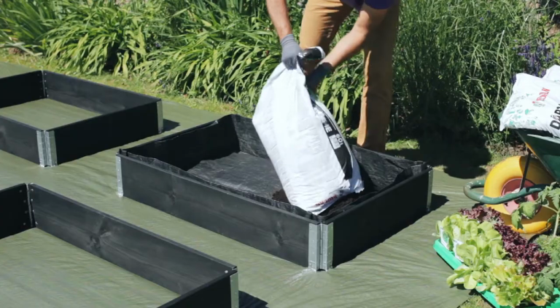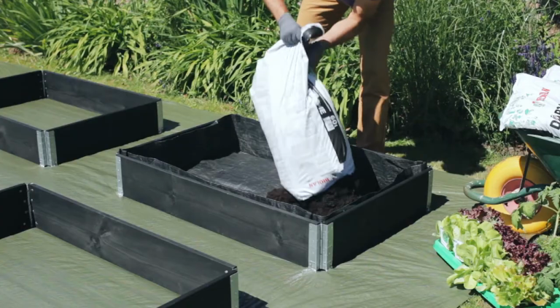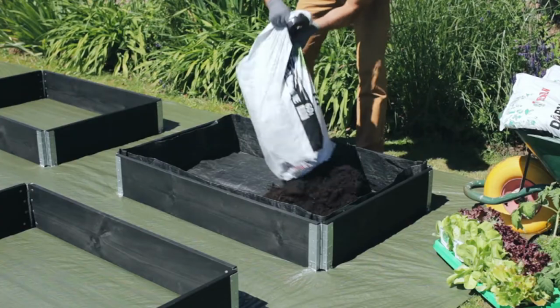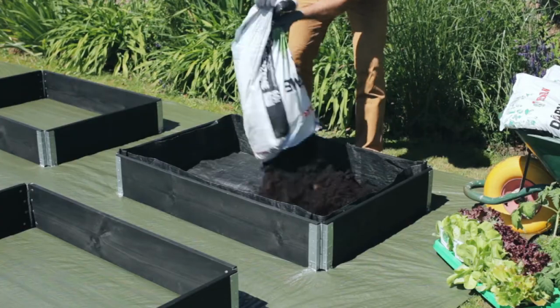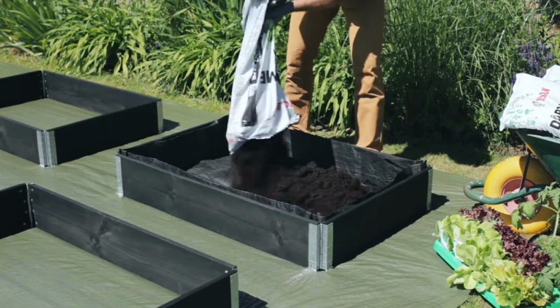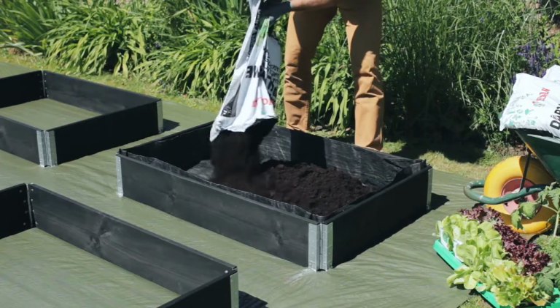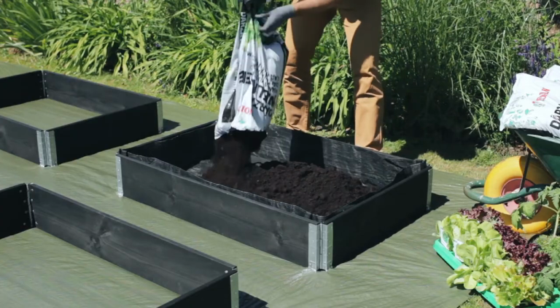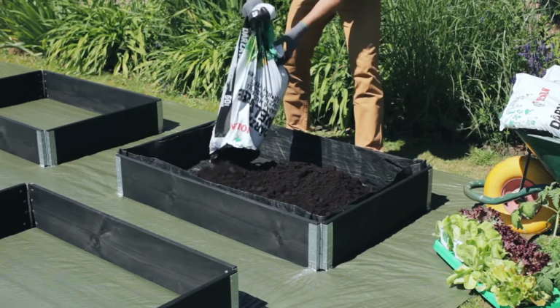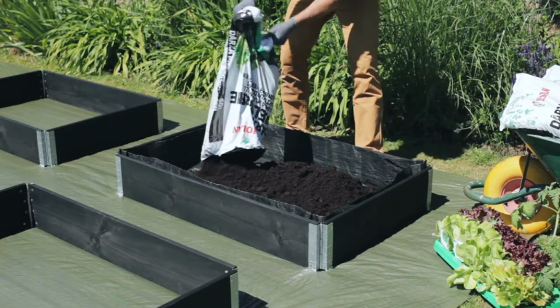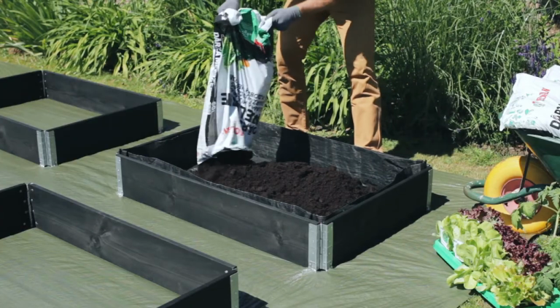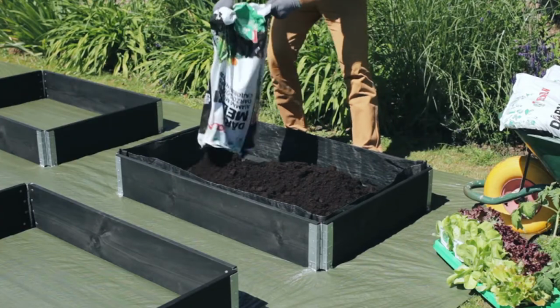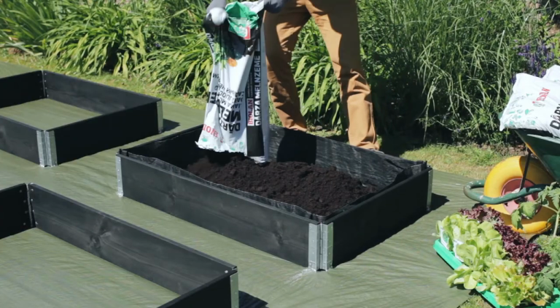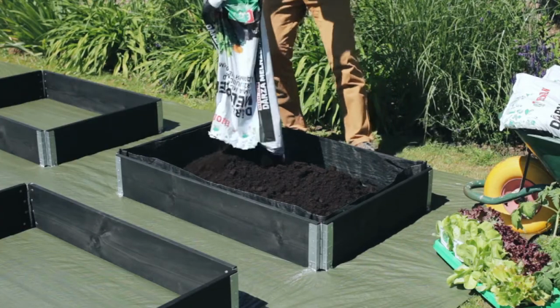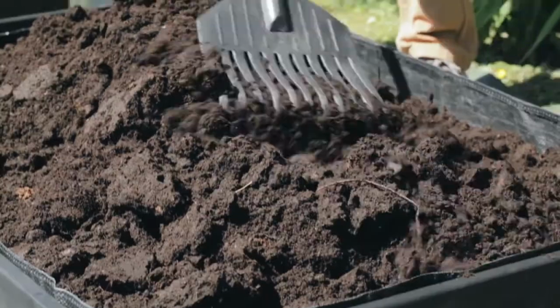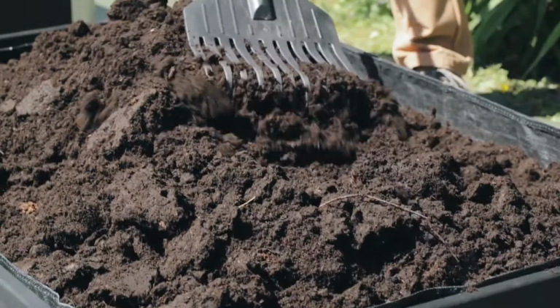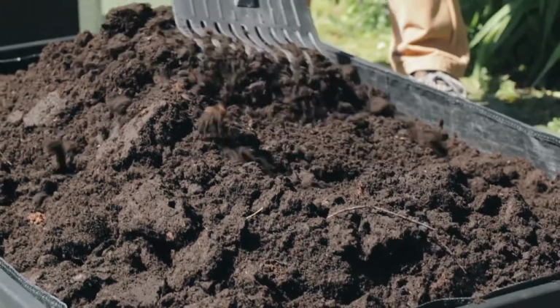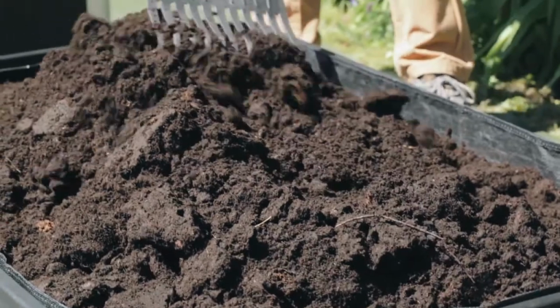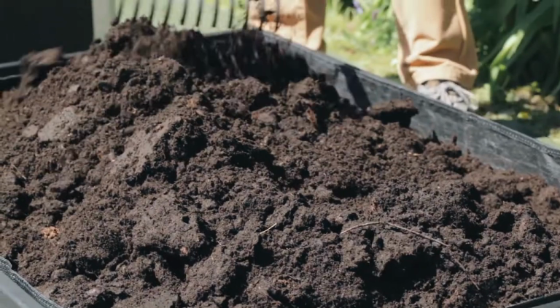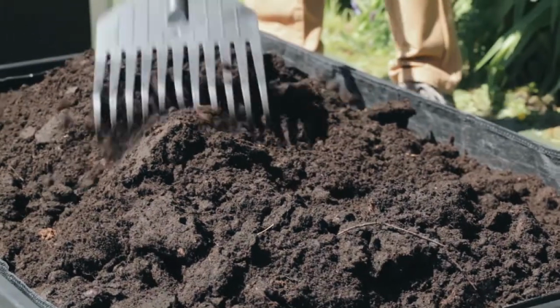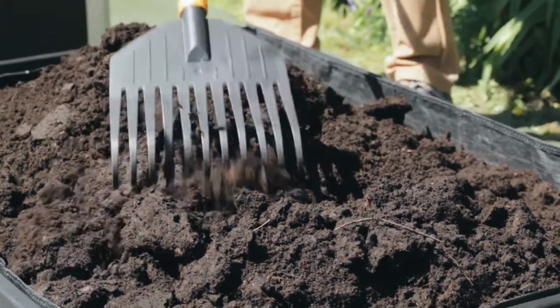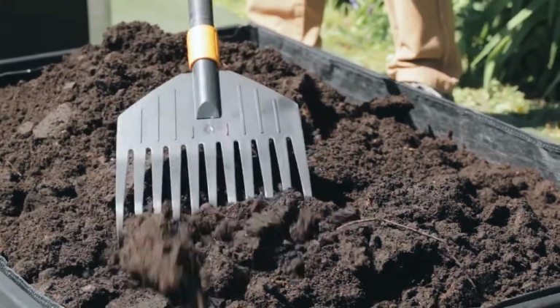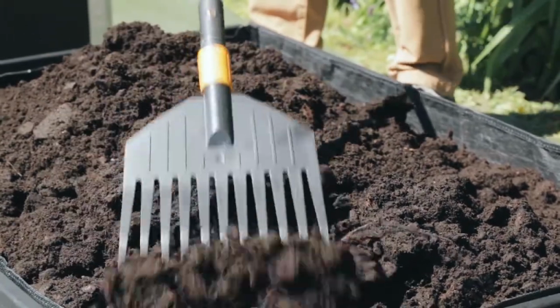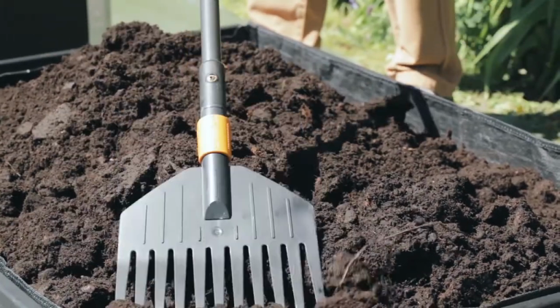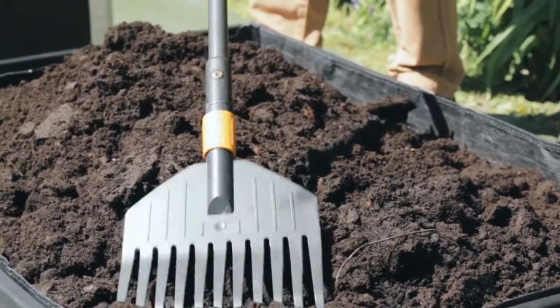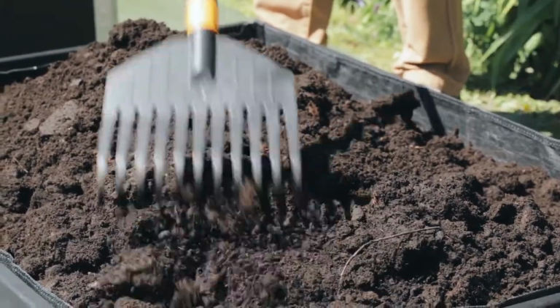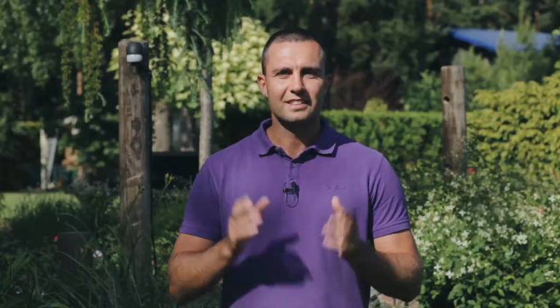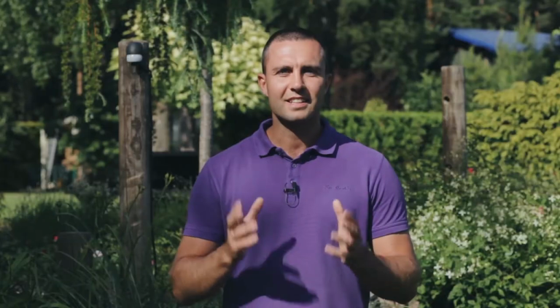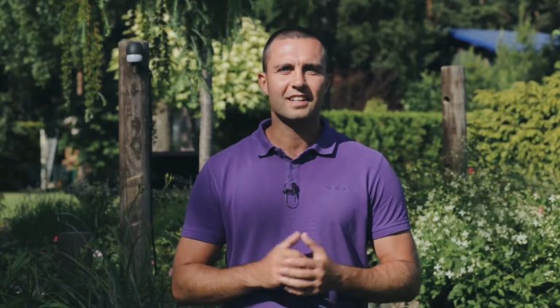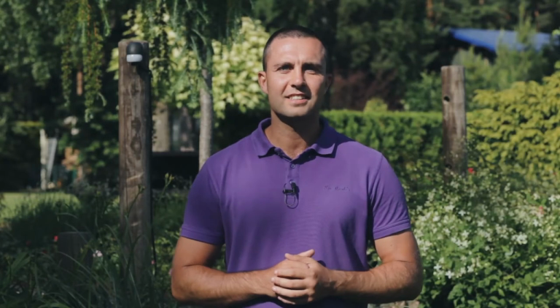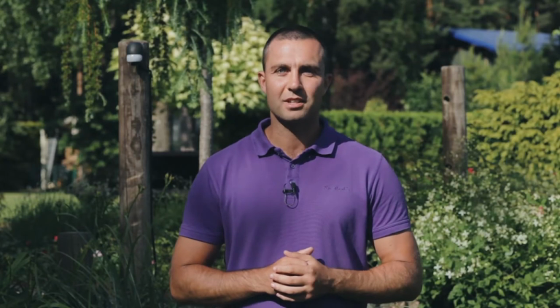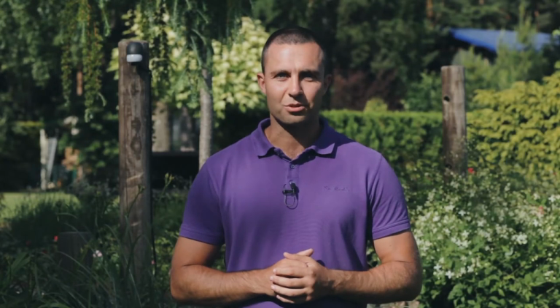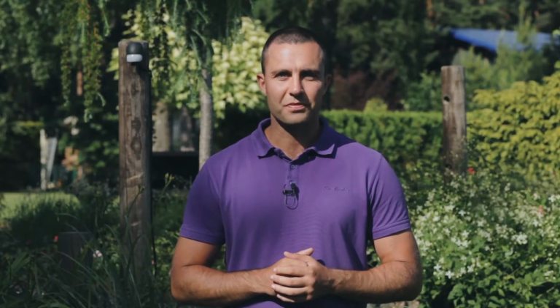Then the box must be filled with plant-appropriate soil. In this case, we will use simple potting soil. Now, let's start planting.